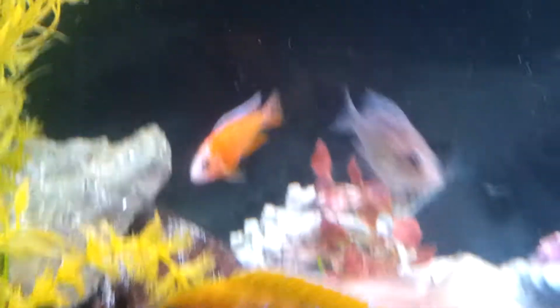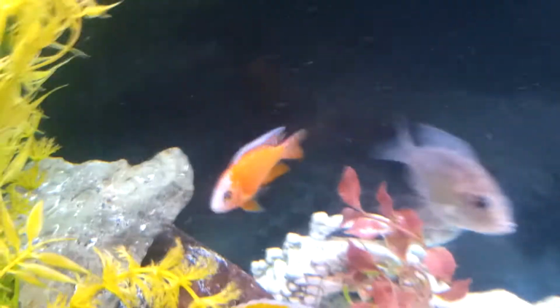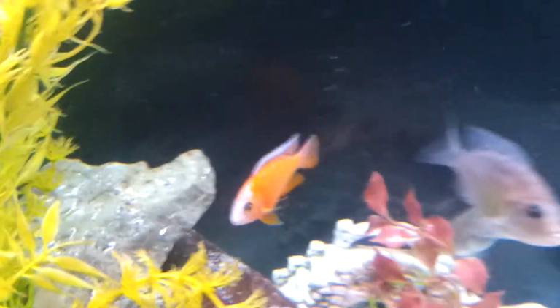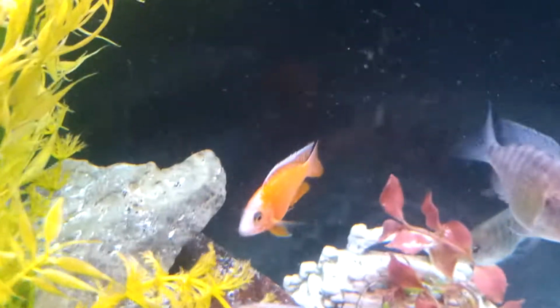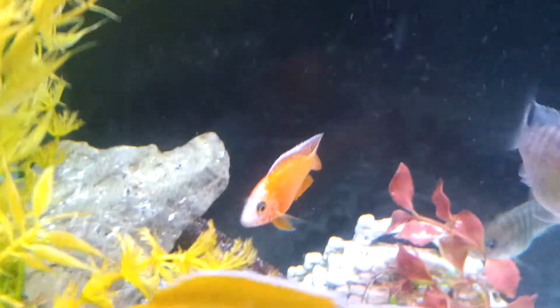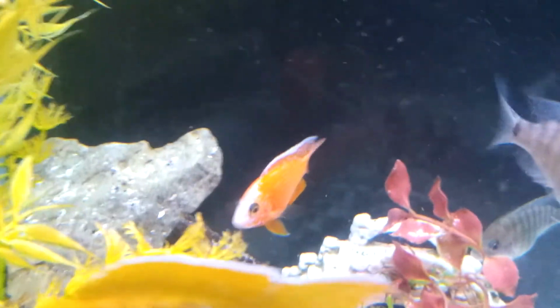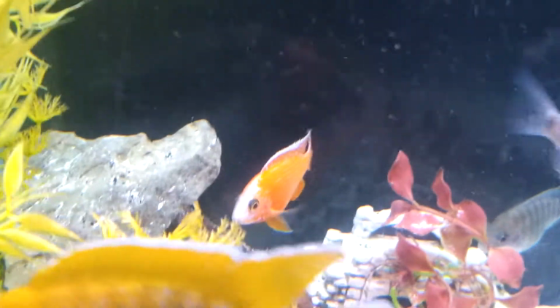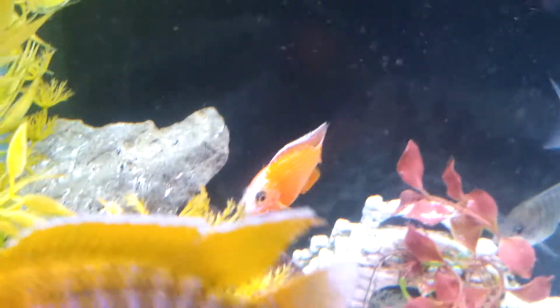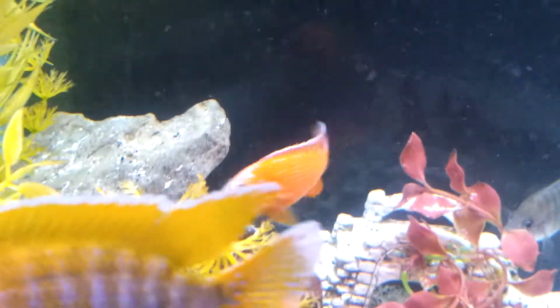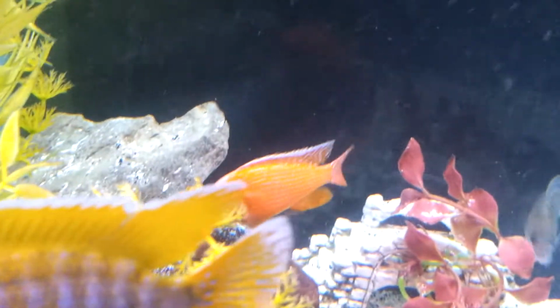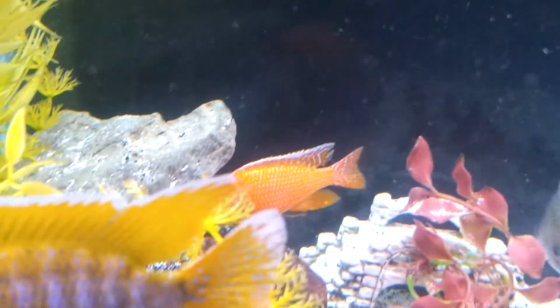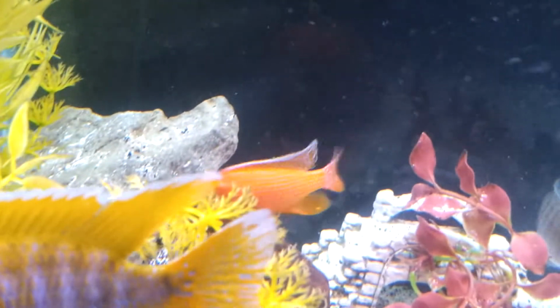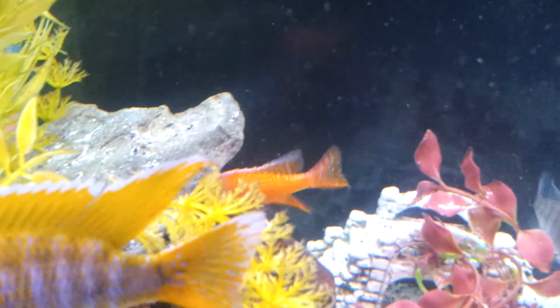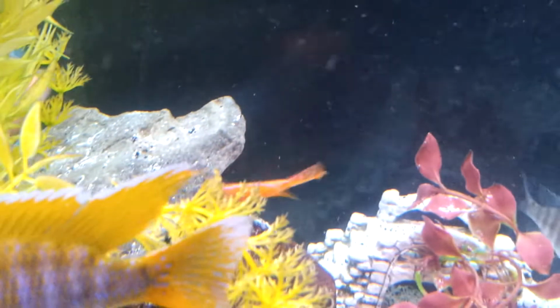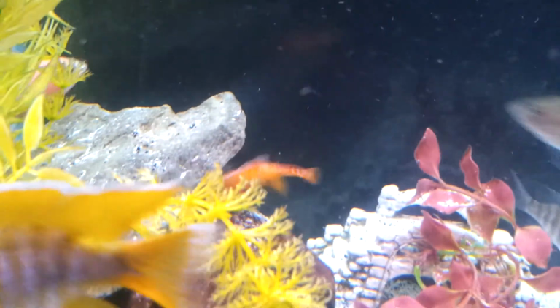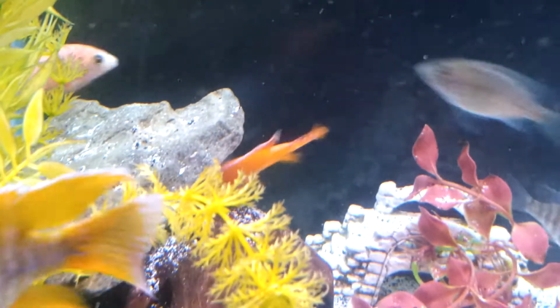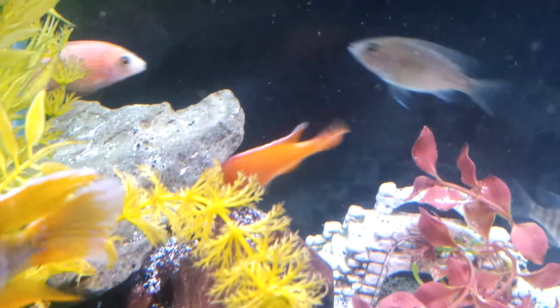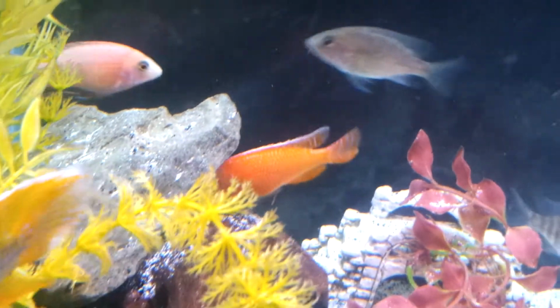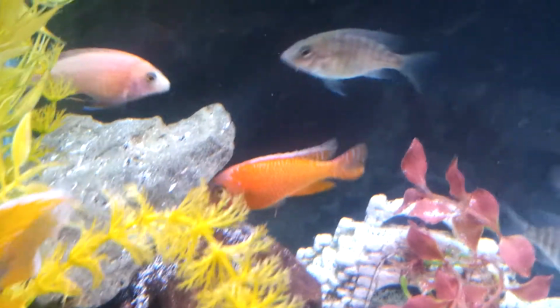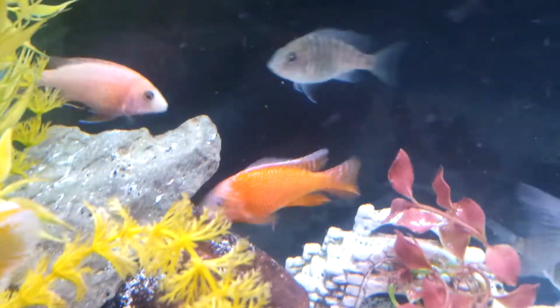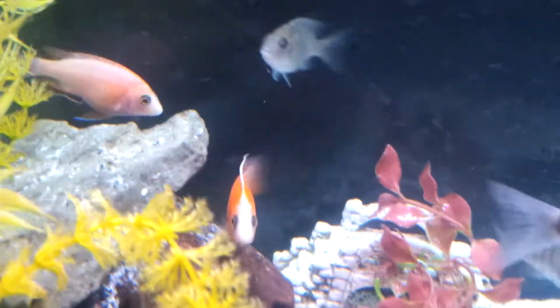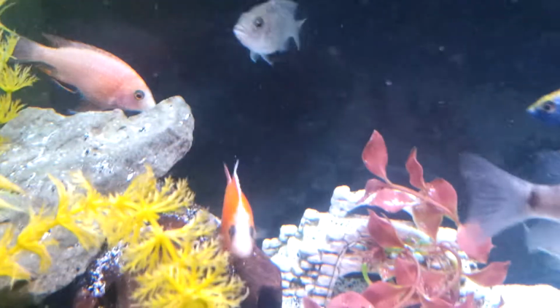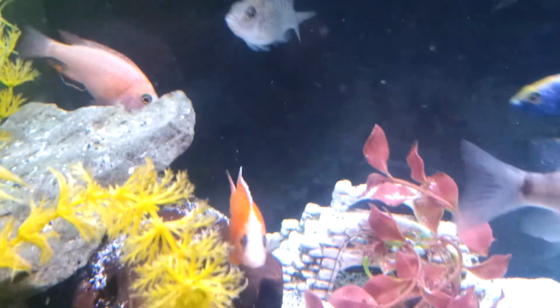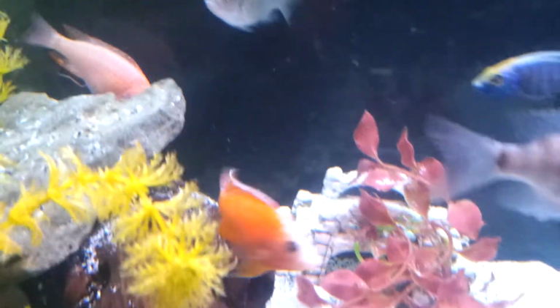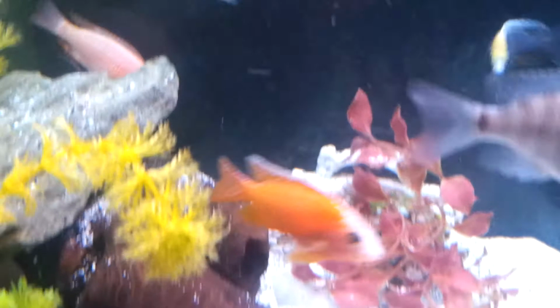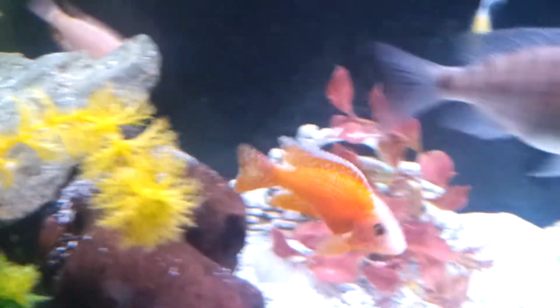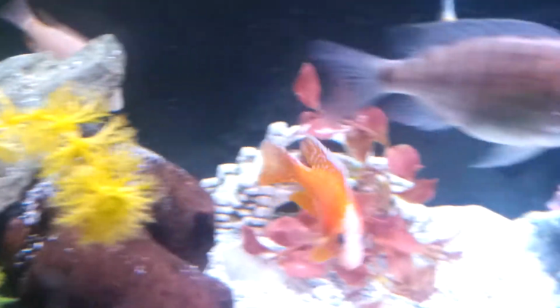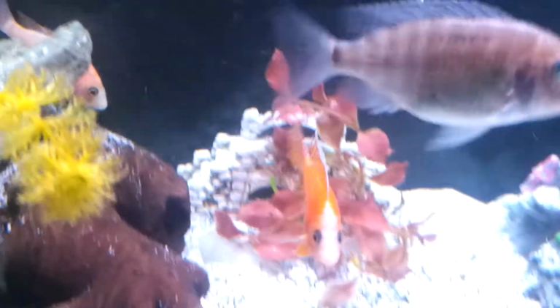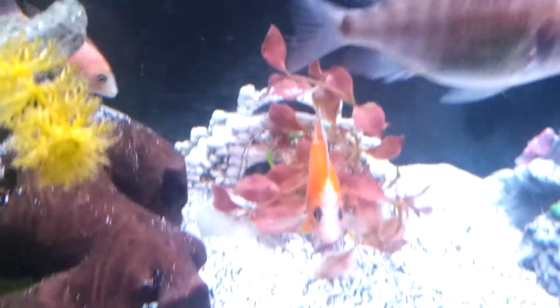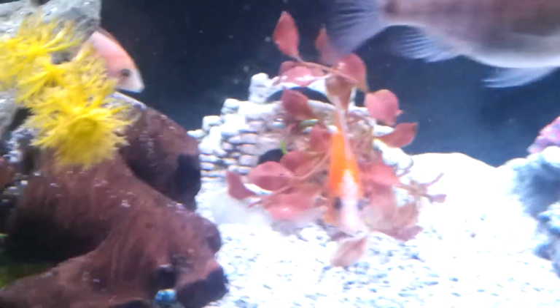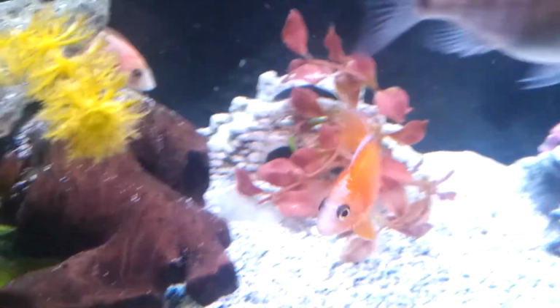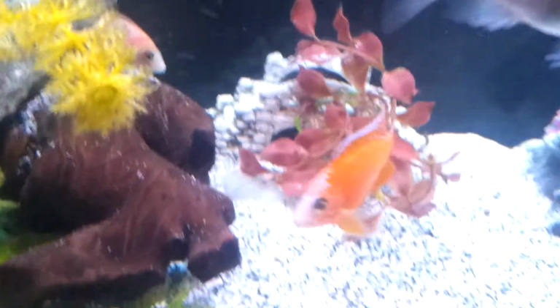Oh, look at this guy, man — the camera's doing him no justice. Like he's all iced up.